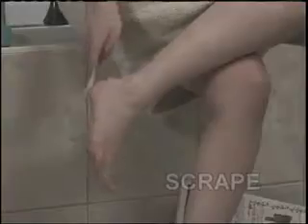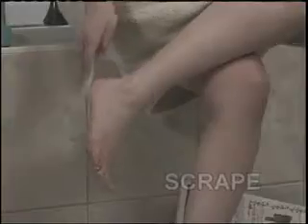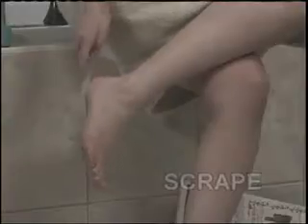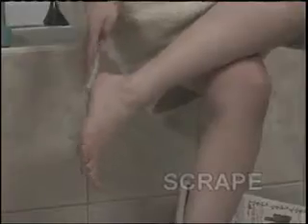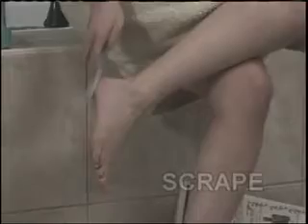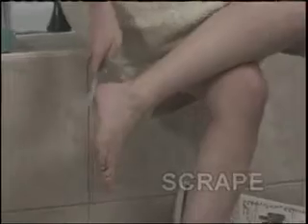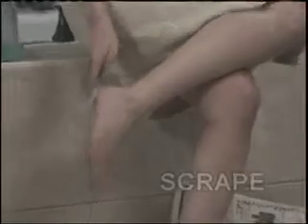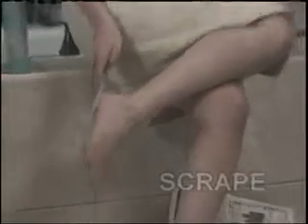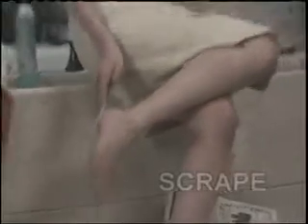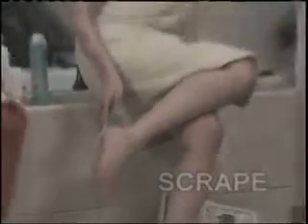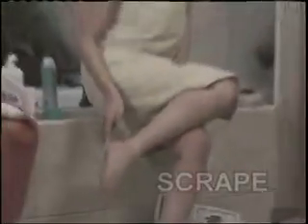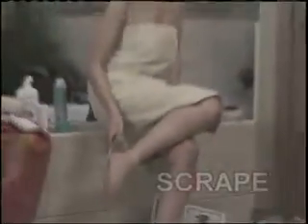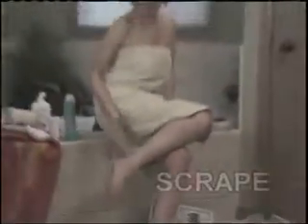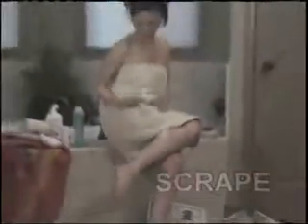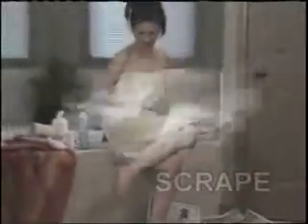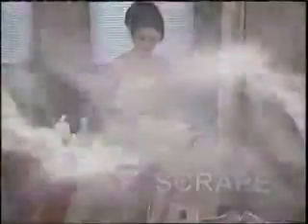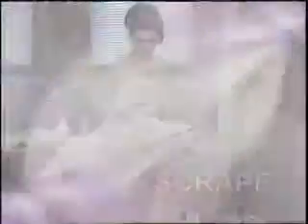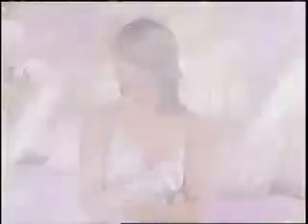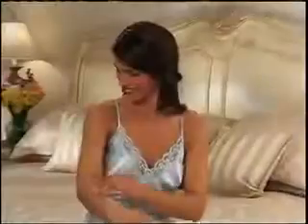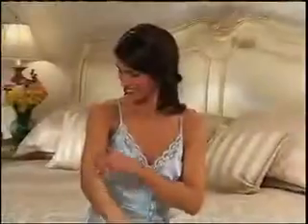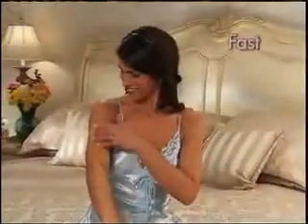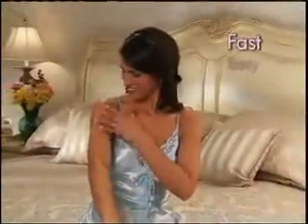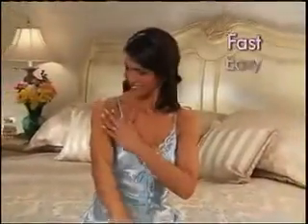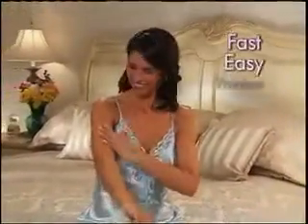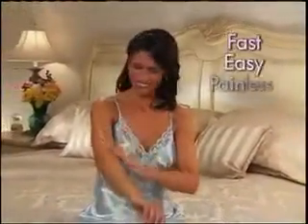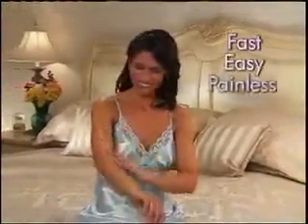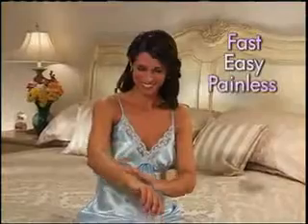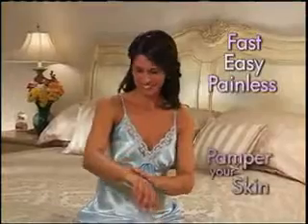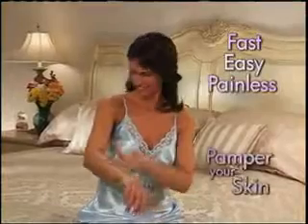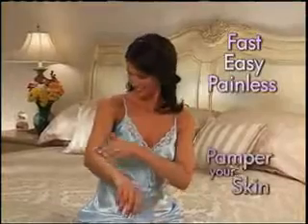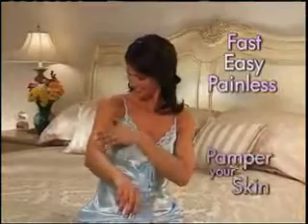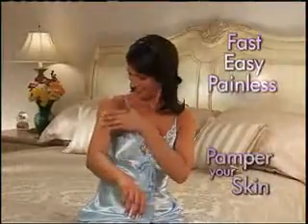Don't forget your feet. You scrape and scrape to get rid of the rough skin. Finally, there's a fast, easy, and painless way to pamper your skin.